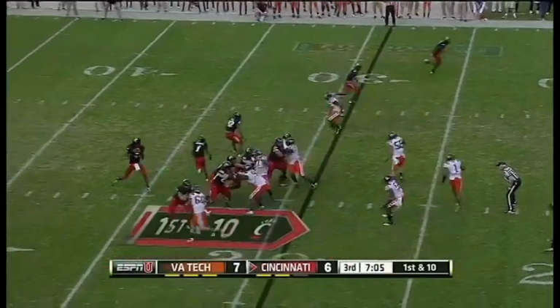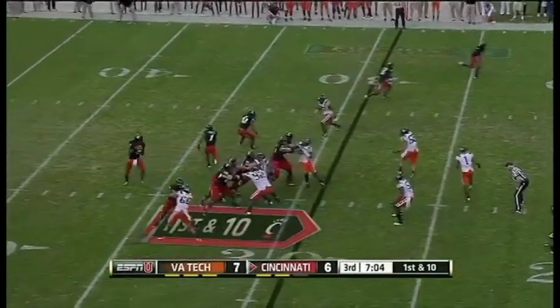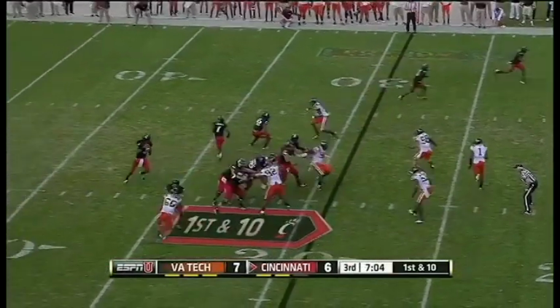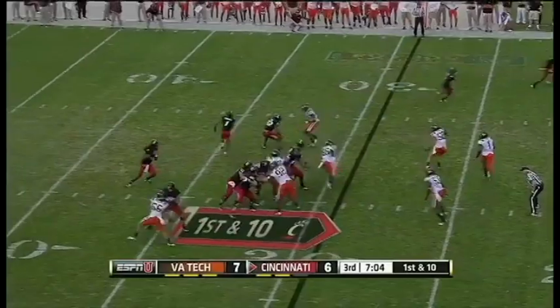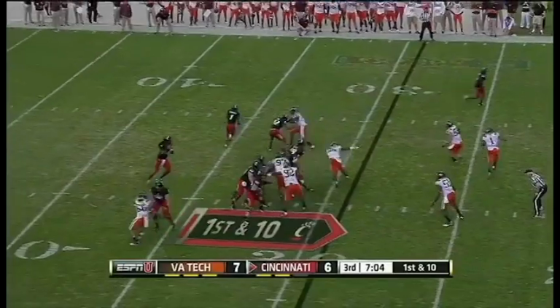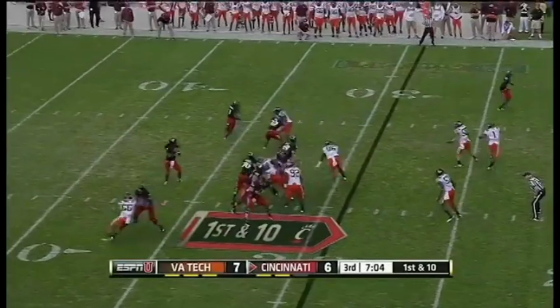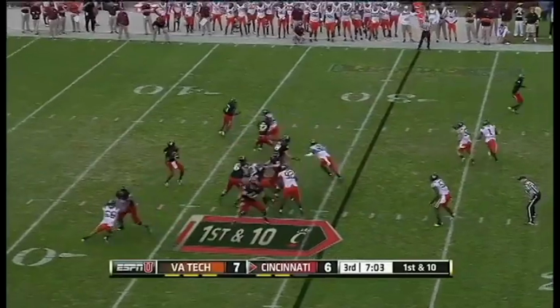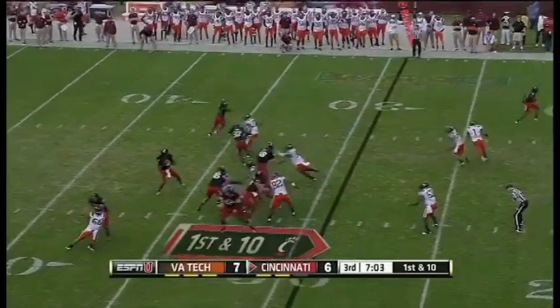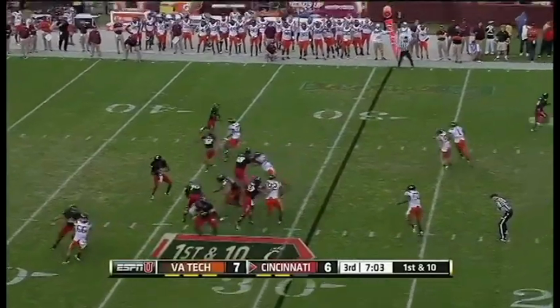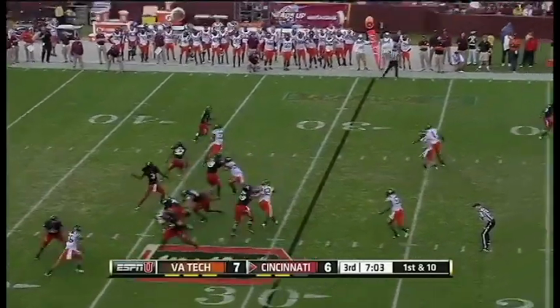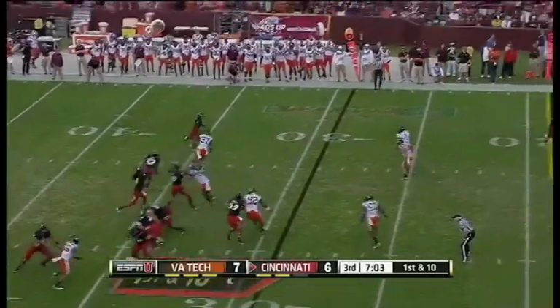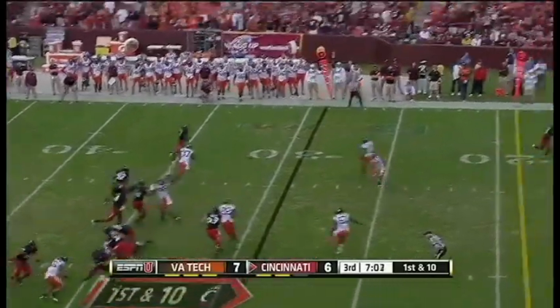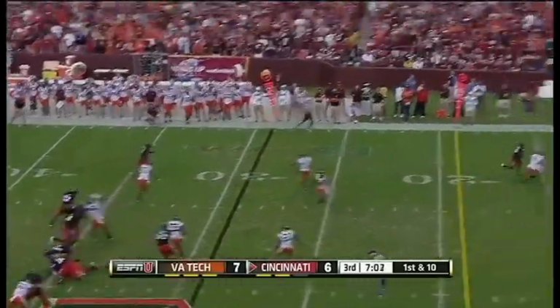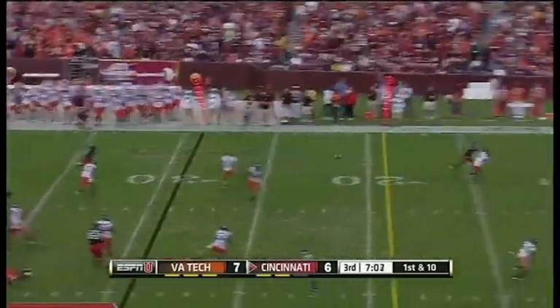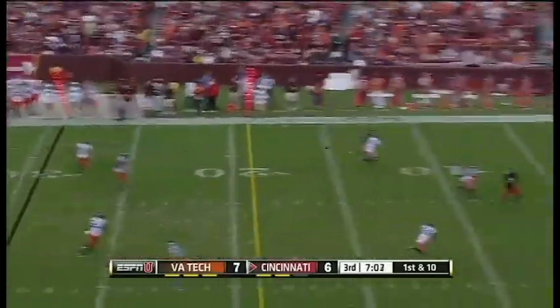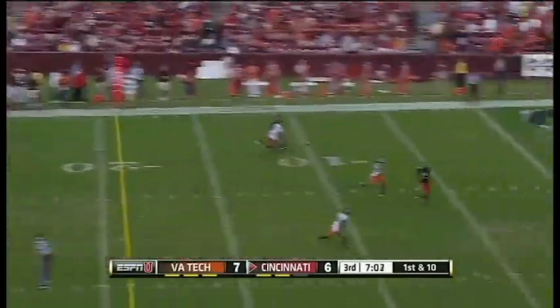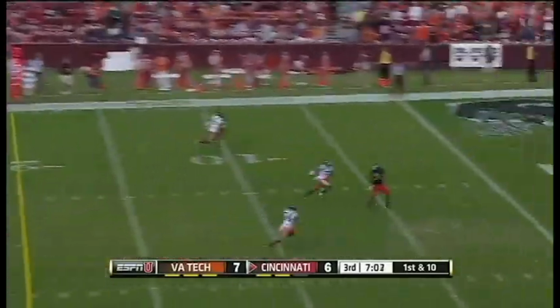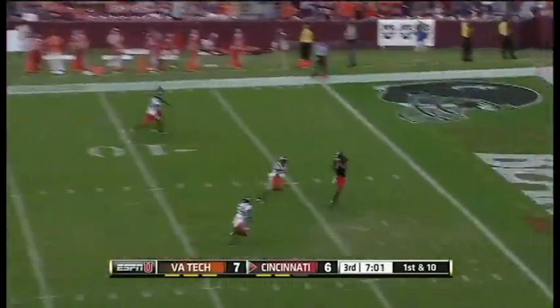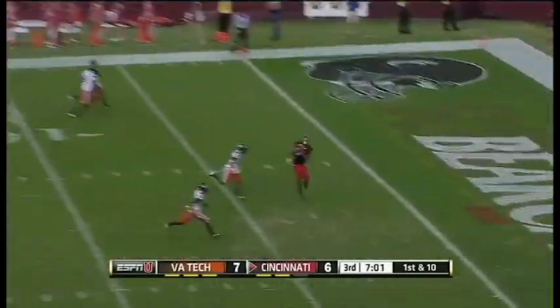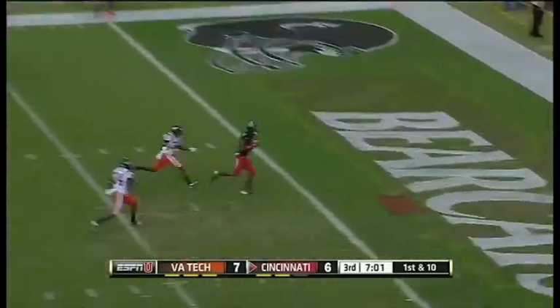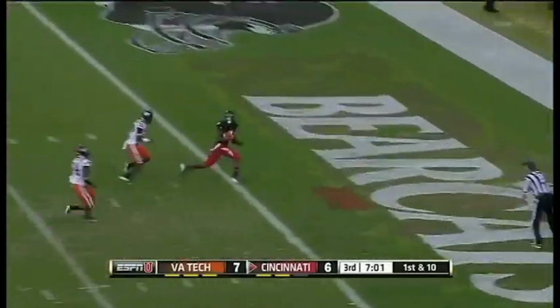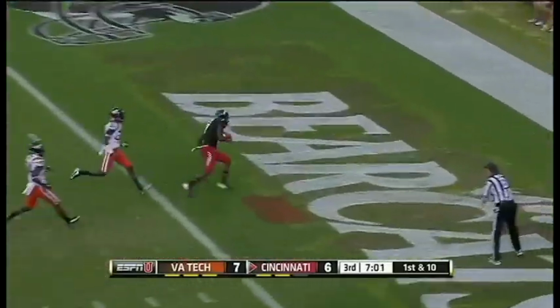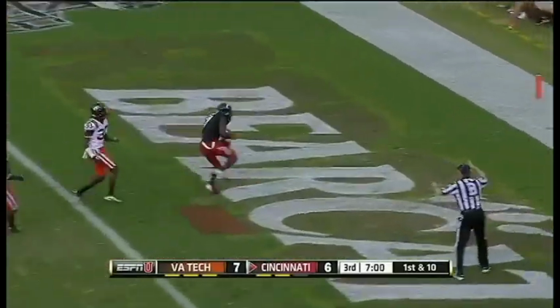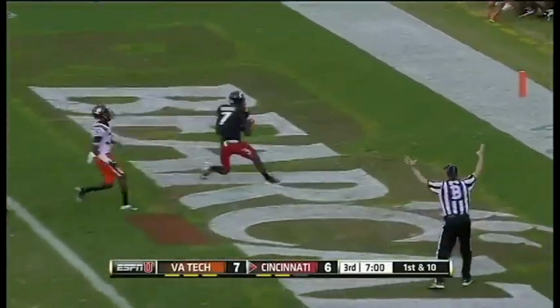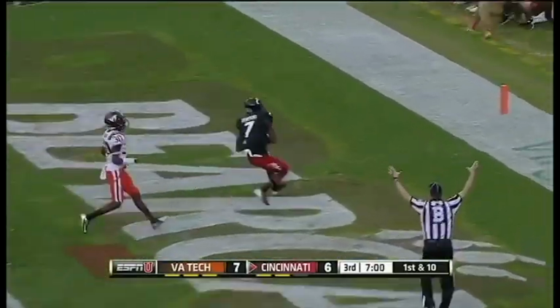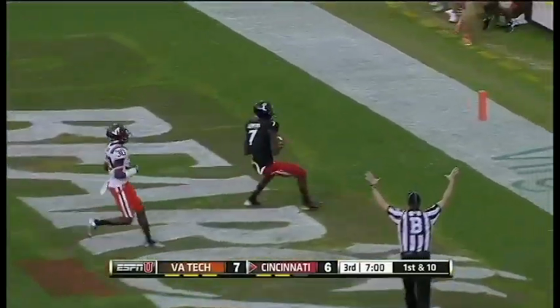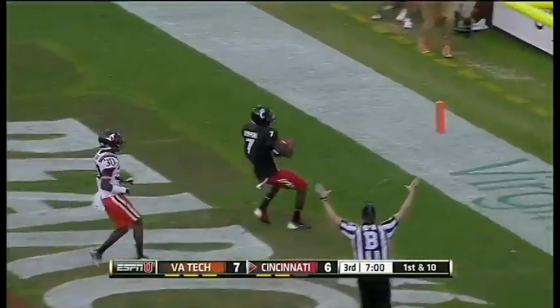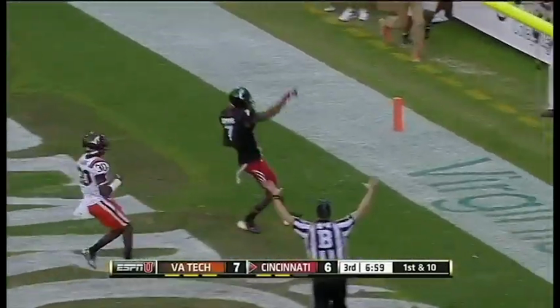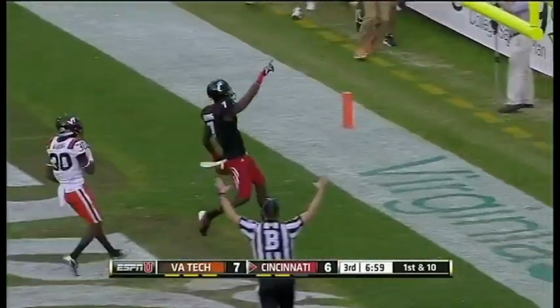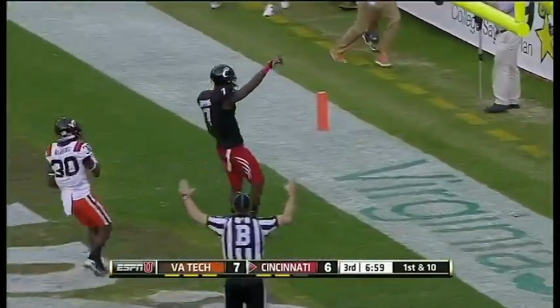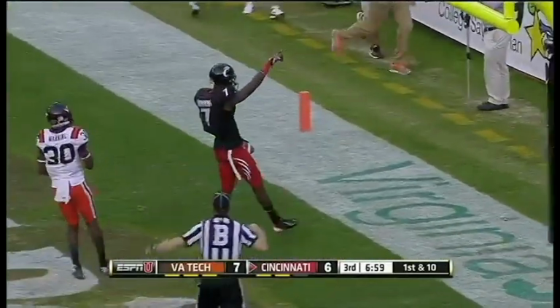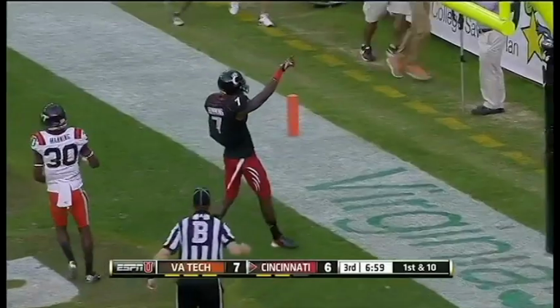LeGault's got time — over the middle. Touchdown Cincinnati! Kimbrel Tompkins.